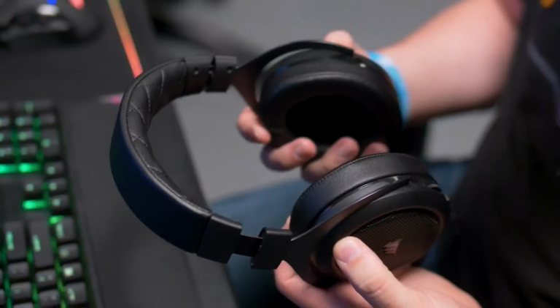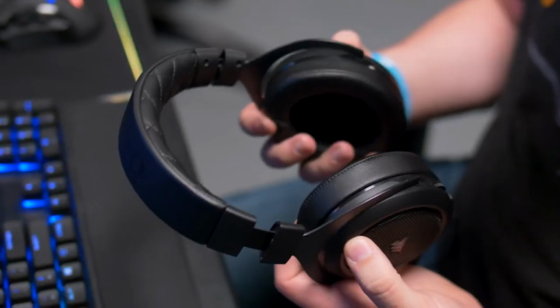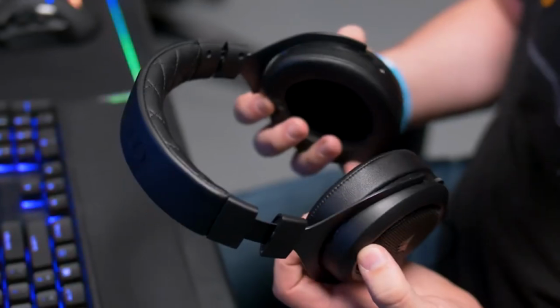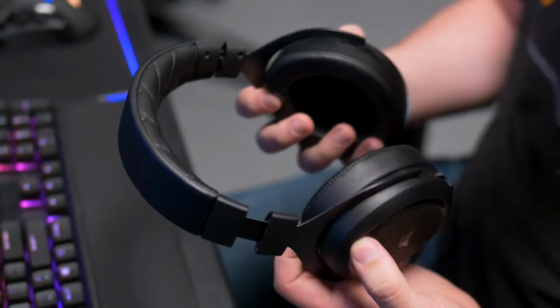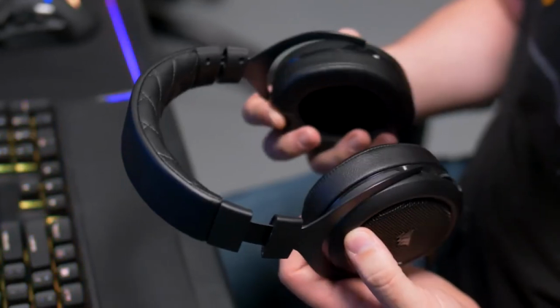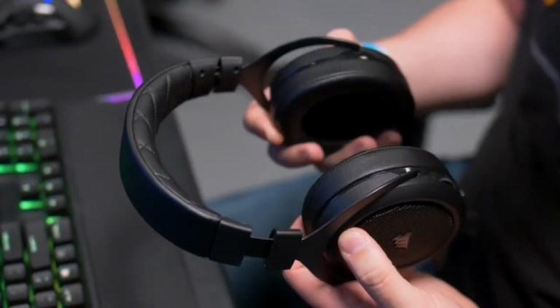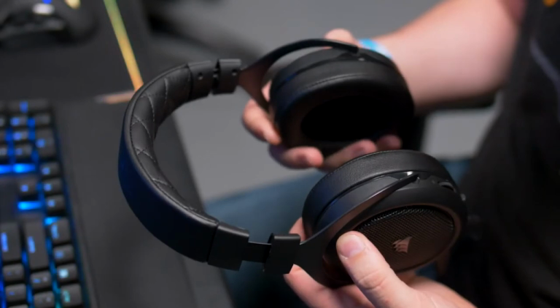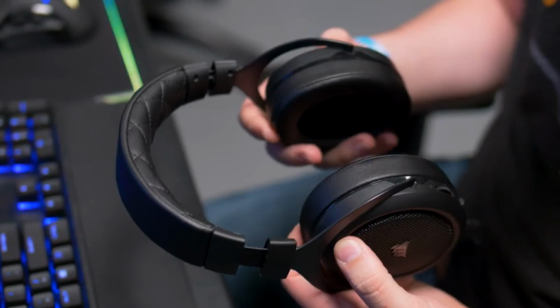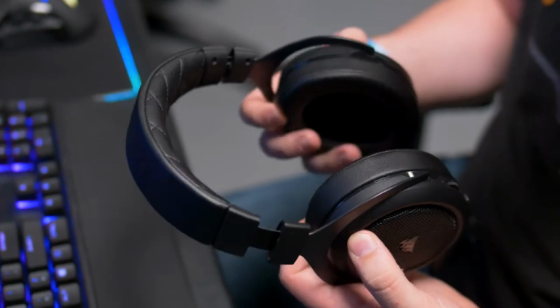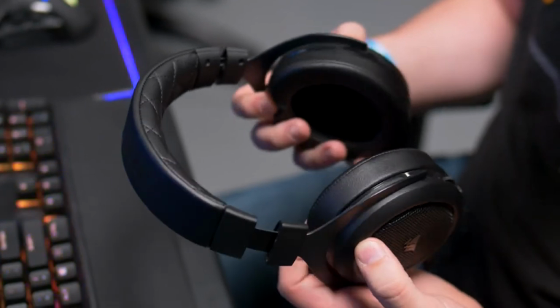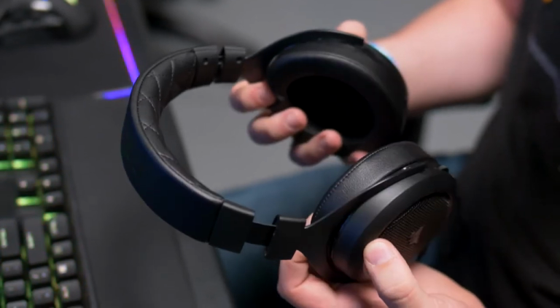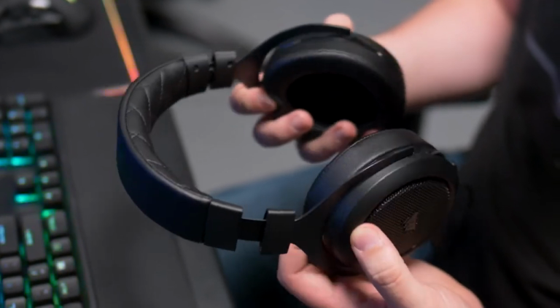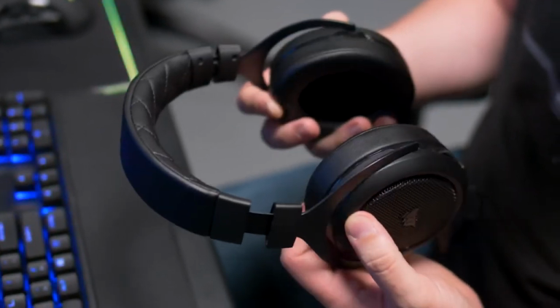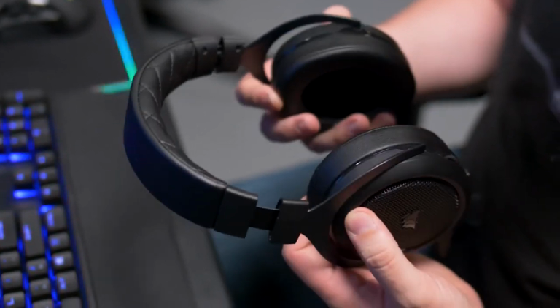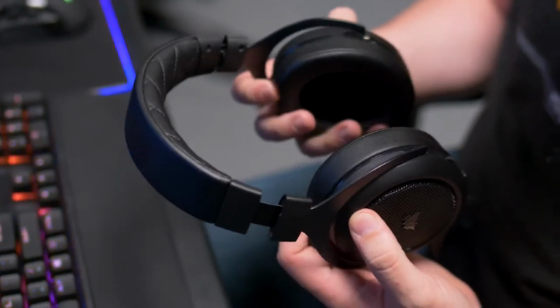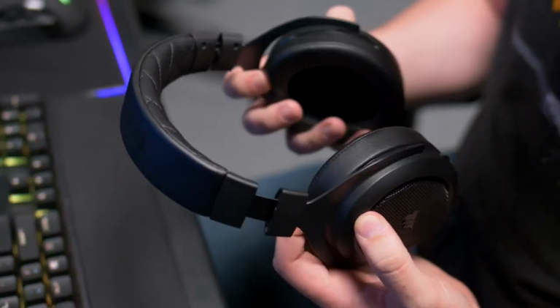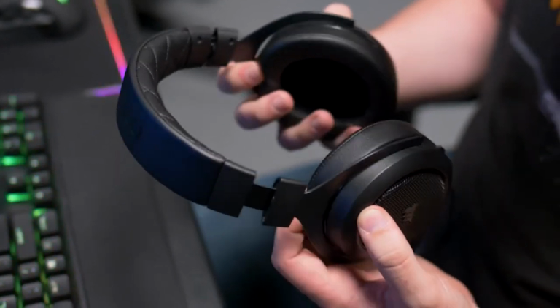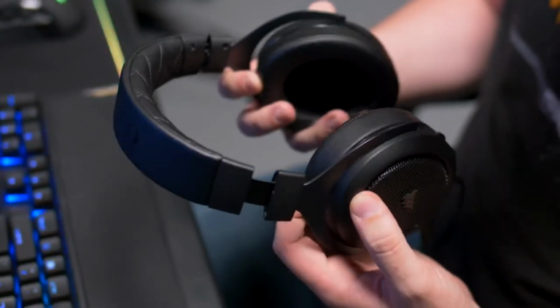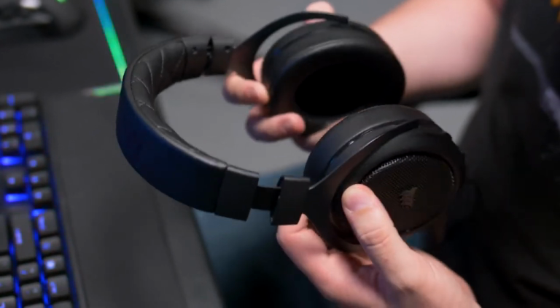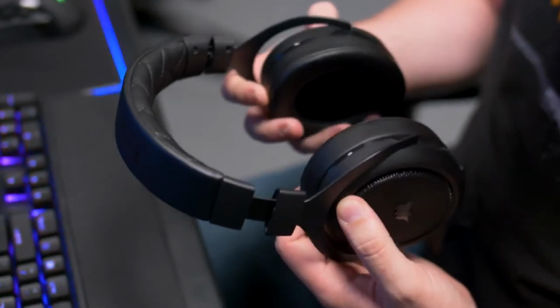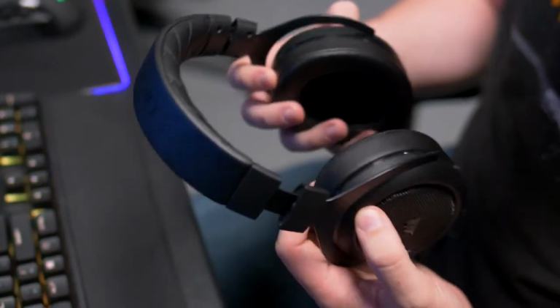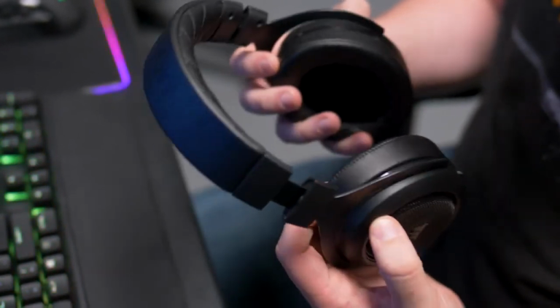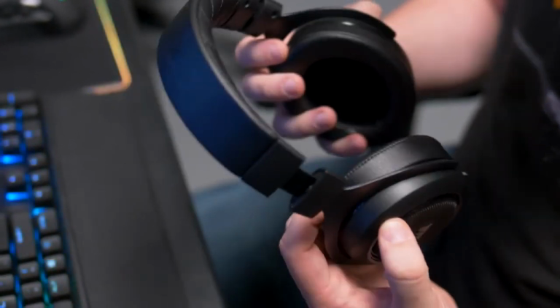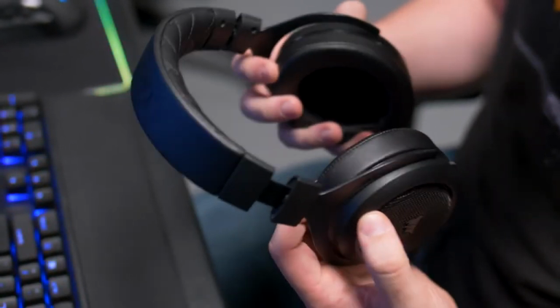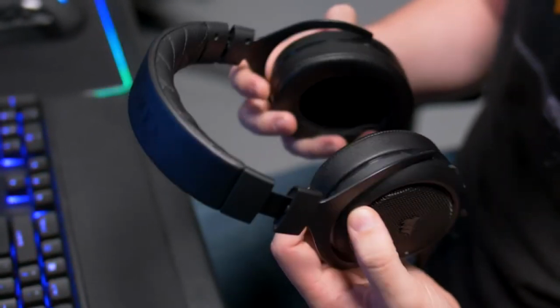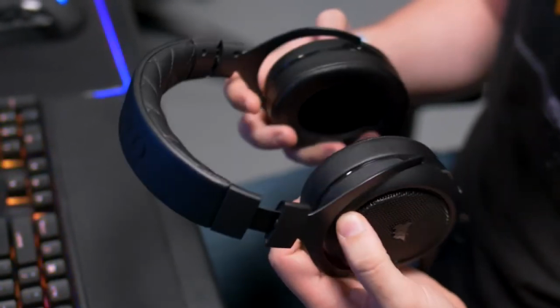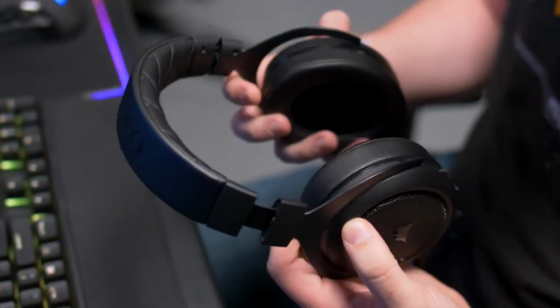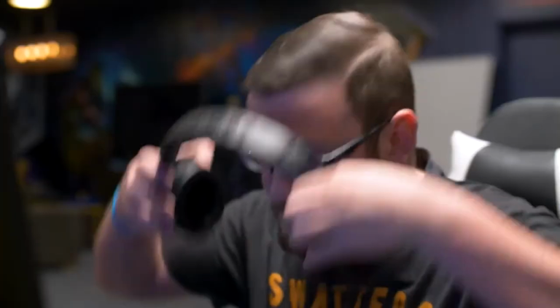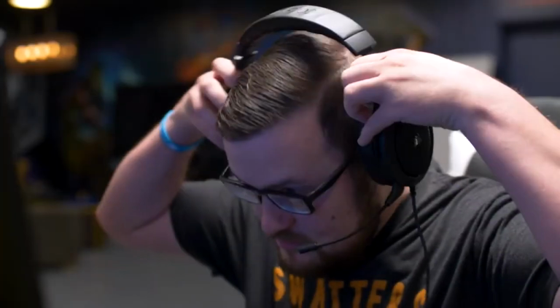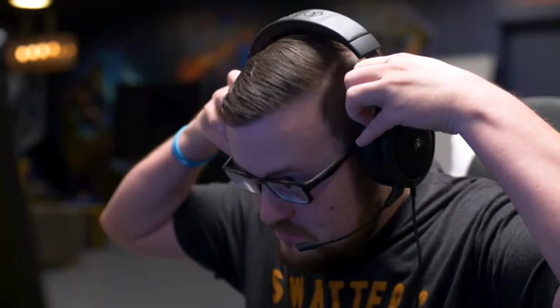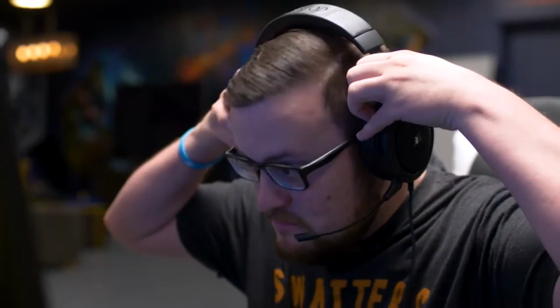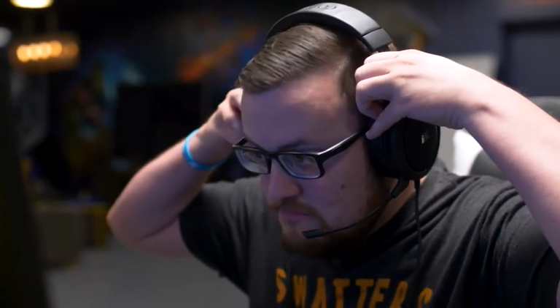We also designed the ear cups to swivel so they'll sit perfectly, no matter the shape of your head, size of your ears, or if you wear glasses.